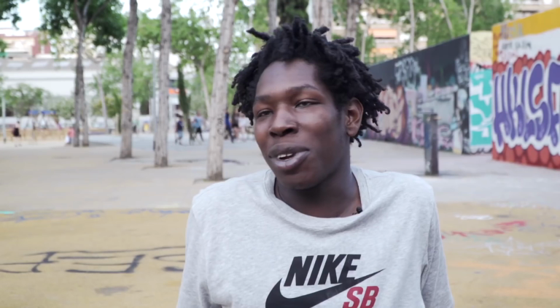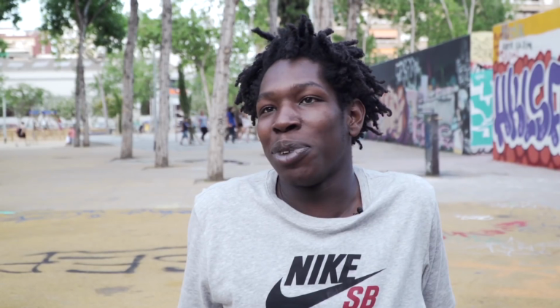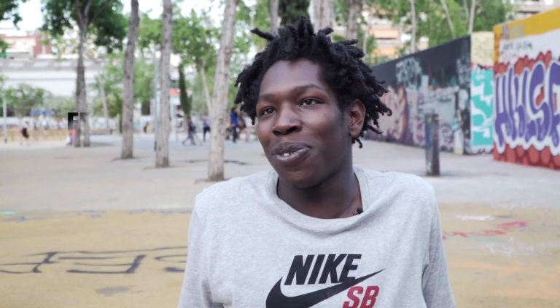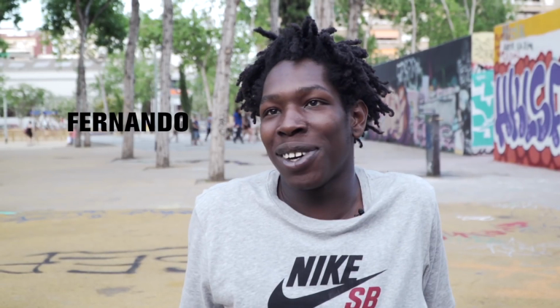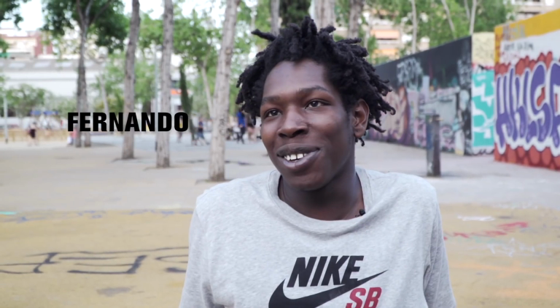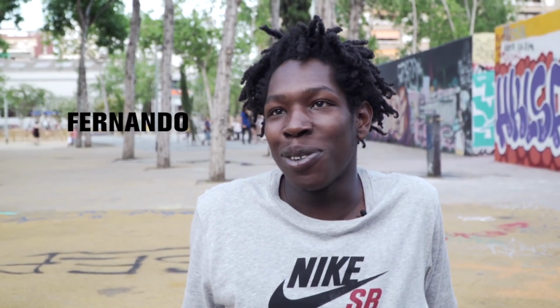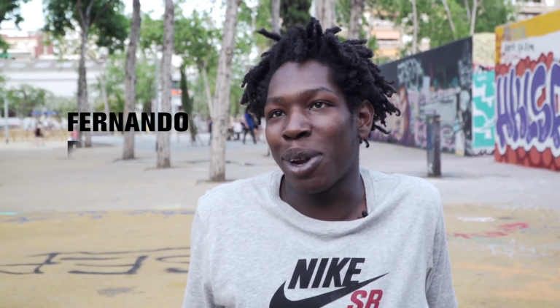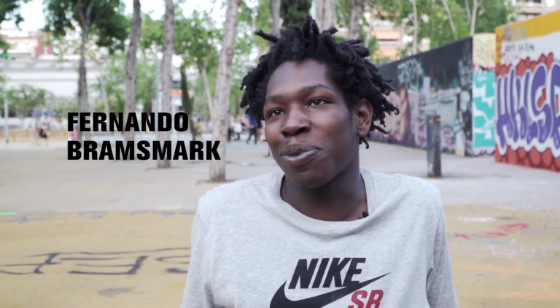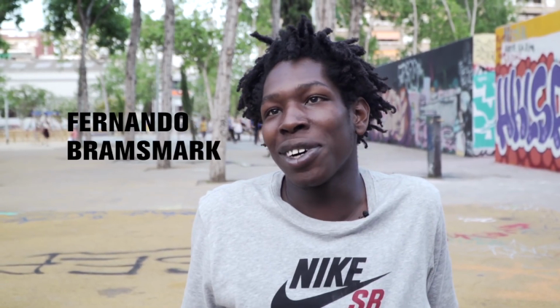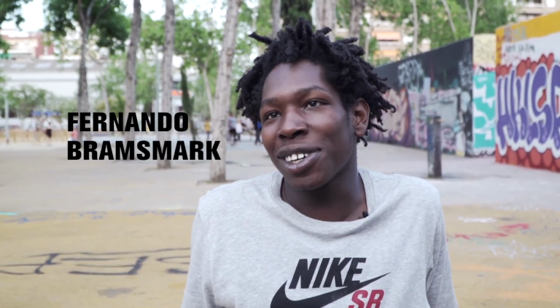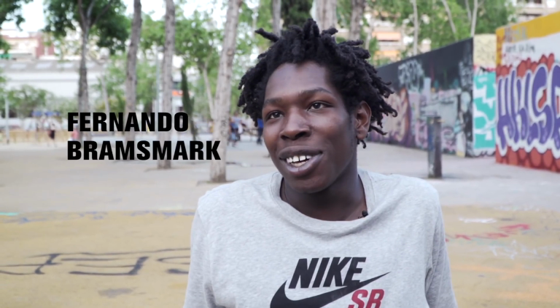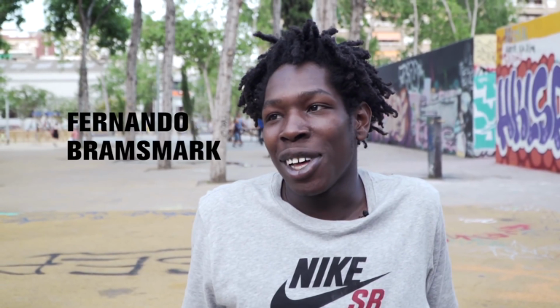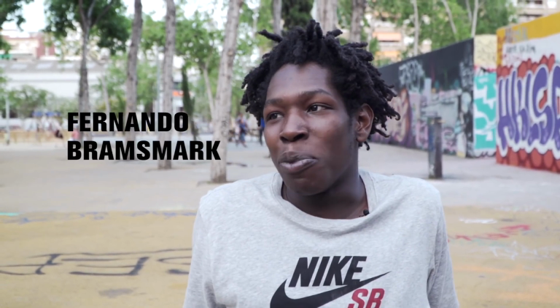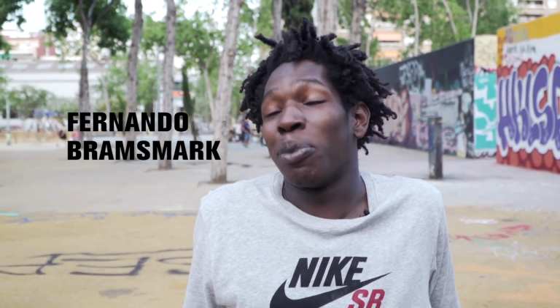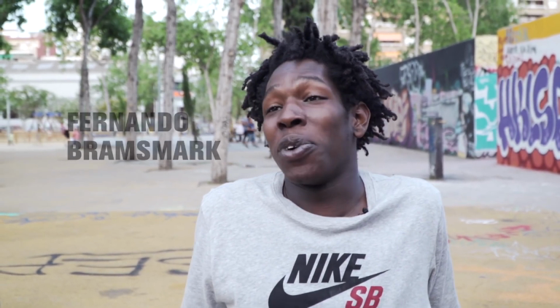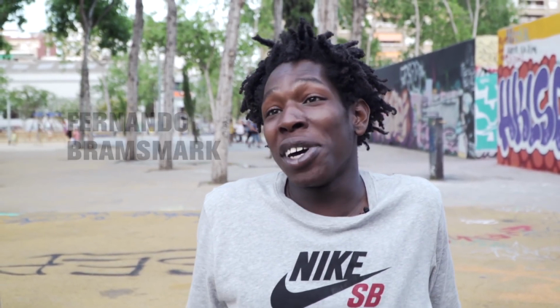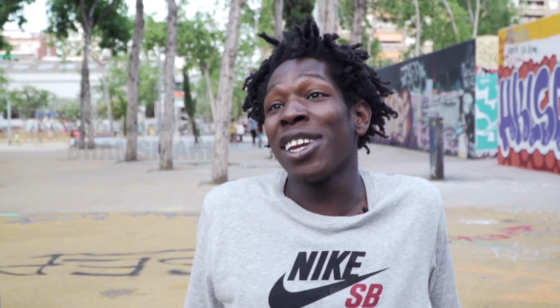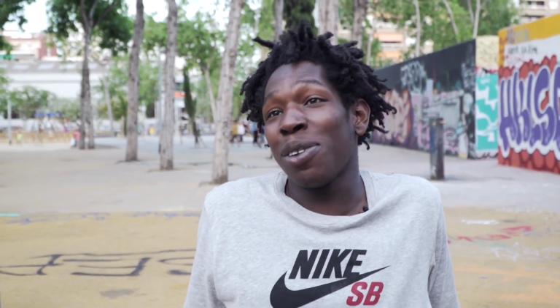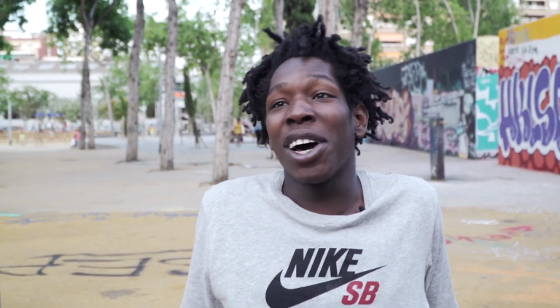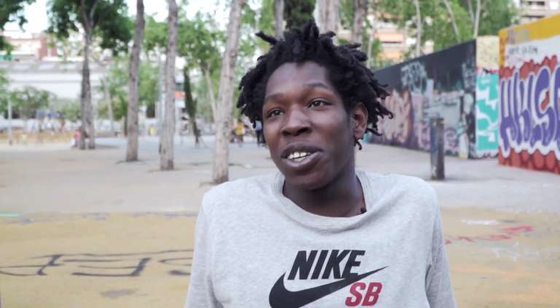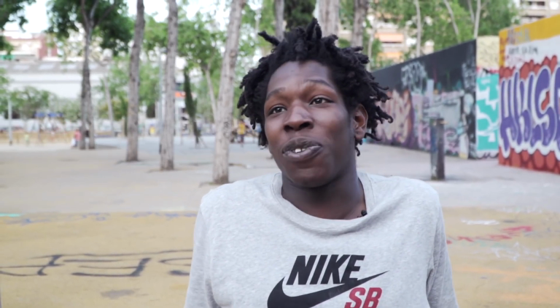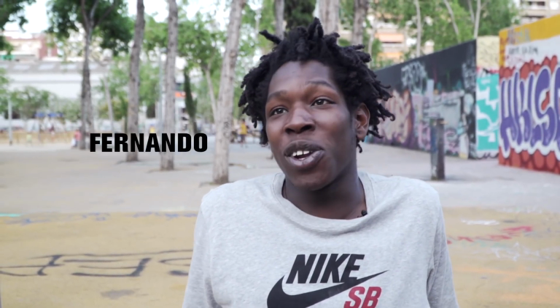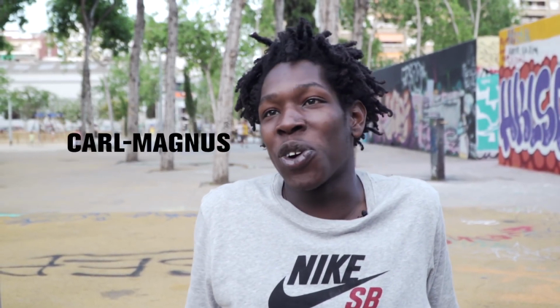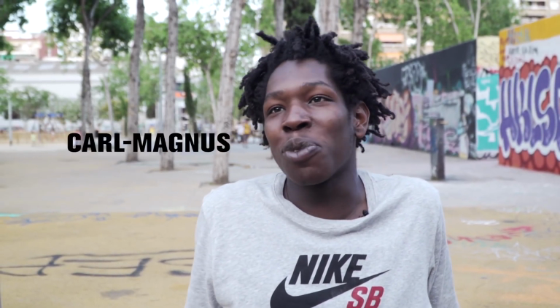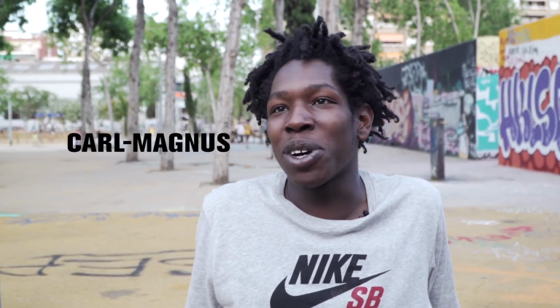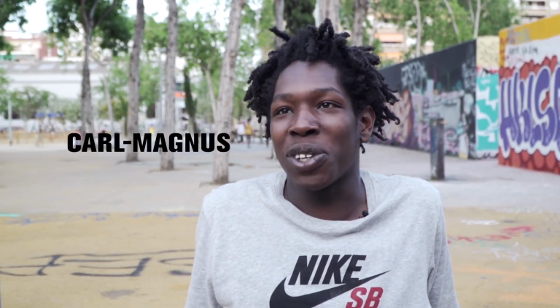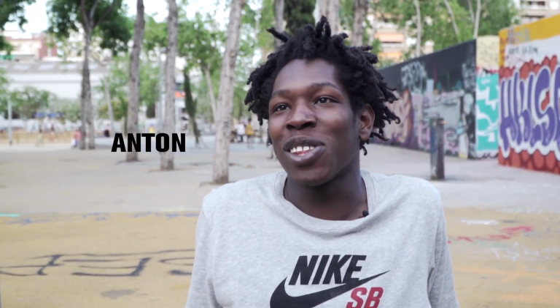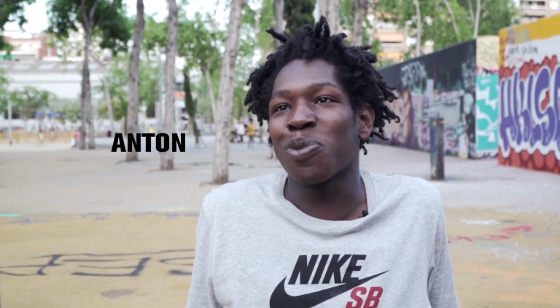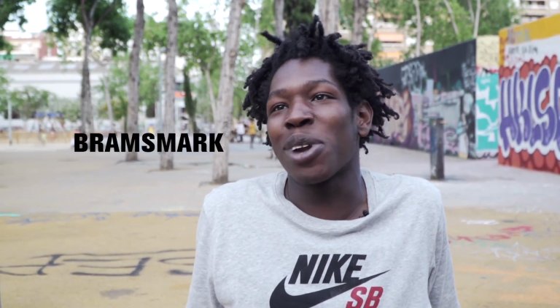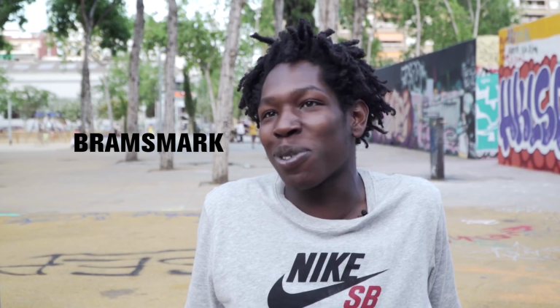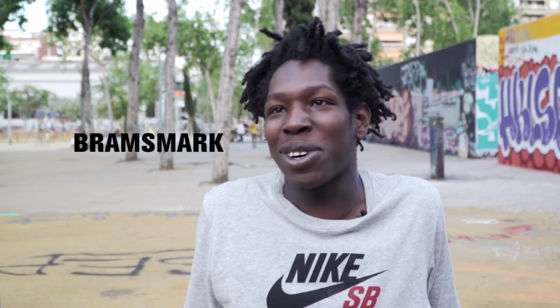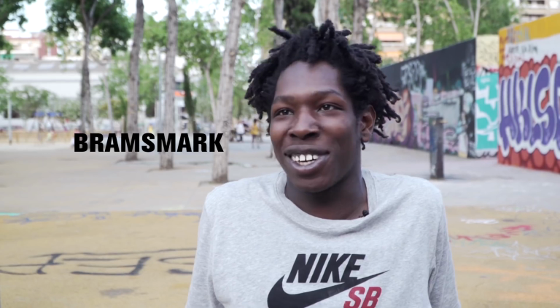My name is Fernando Bramsmark, but my real name now is Fernando Kornmagnus Anton Bramsmark.